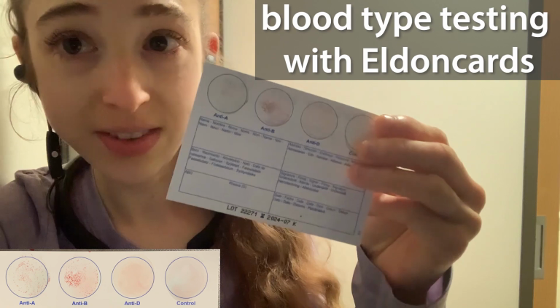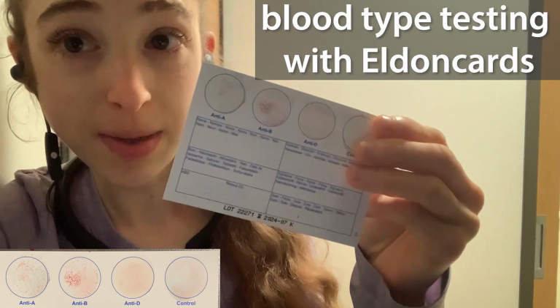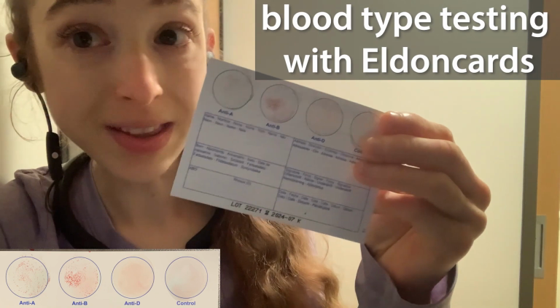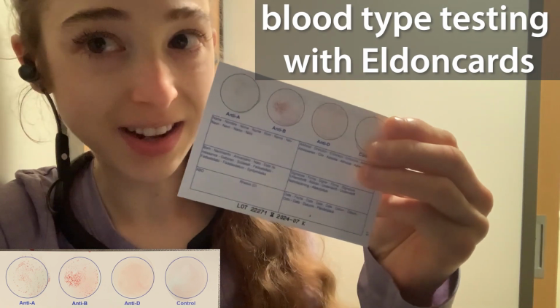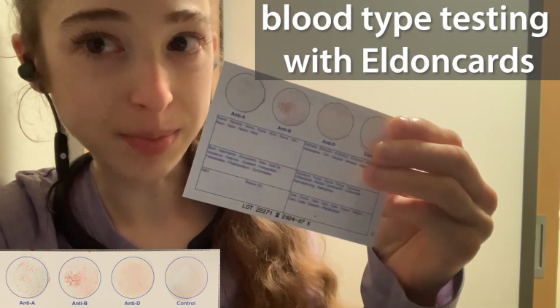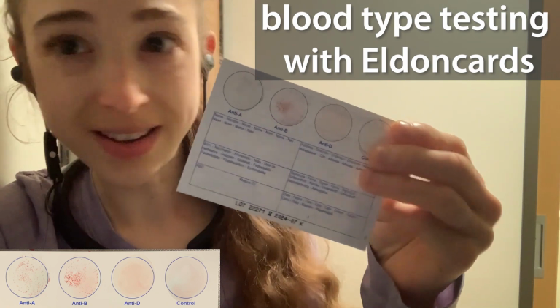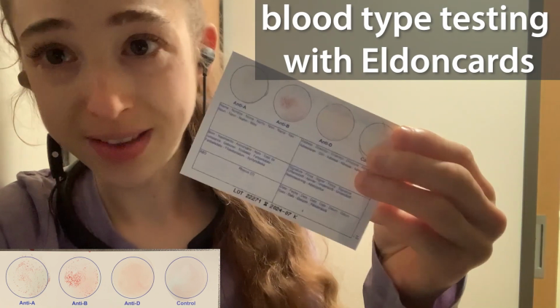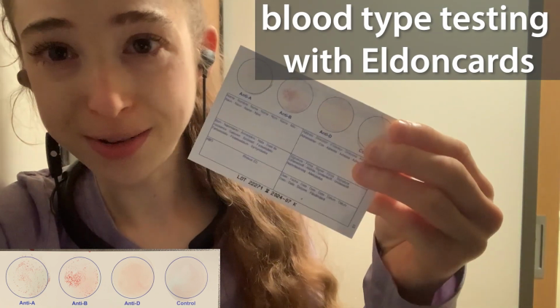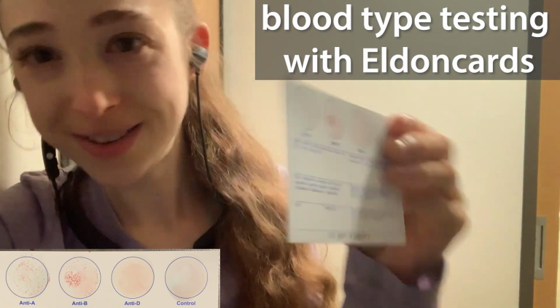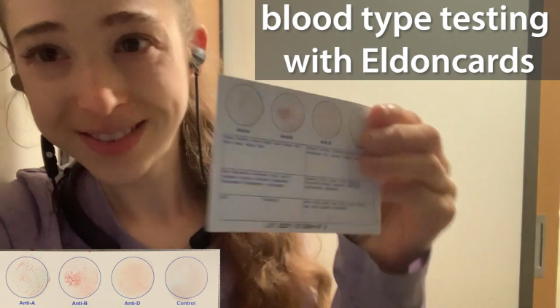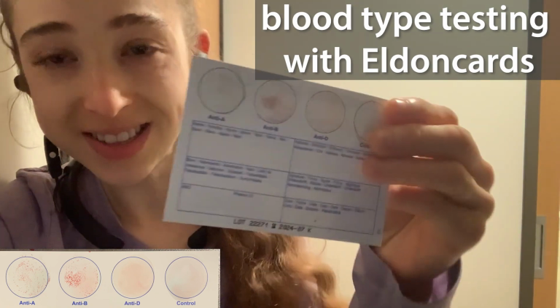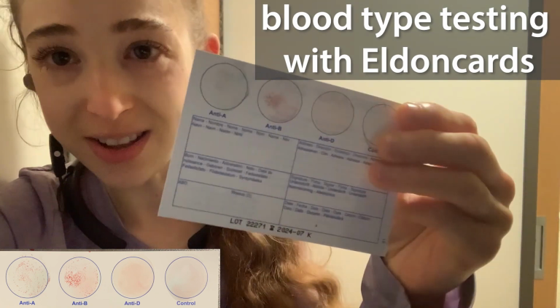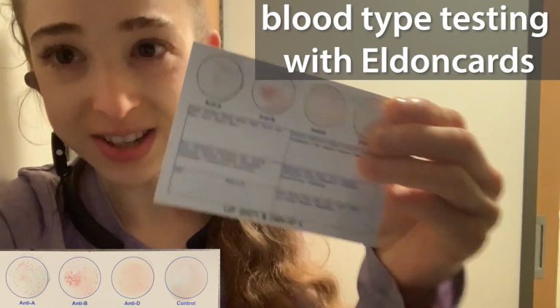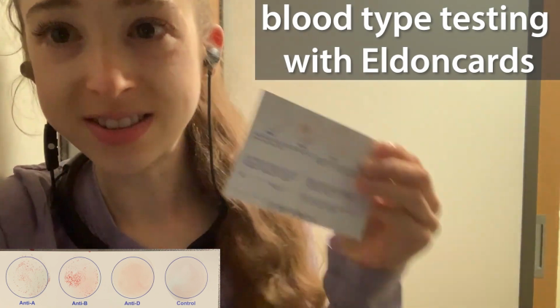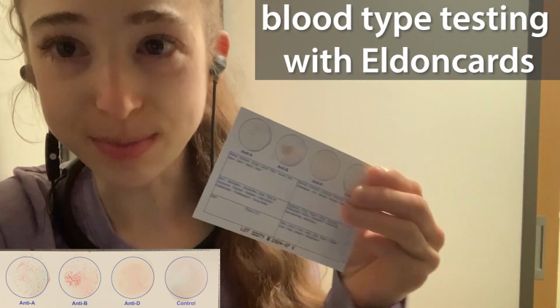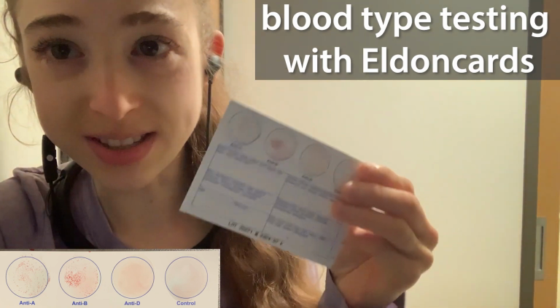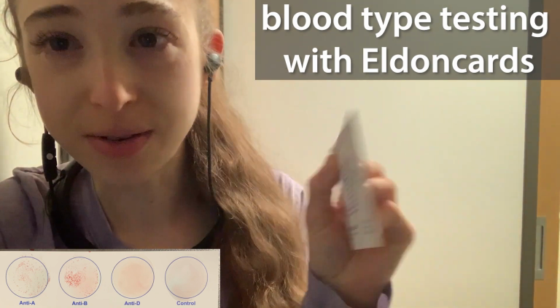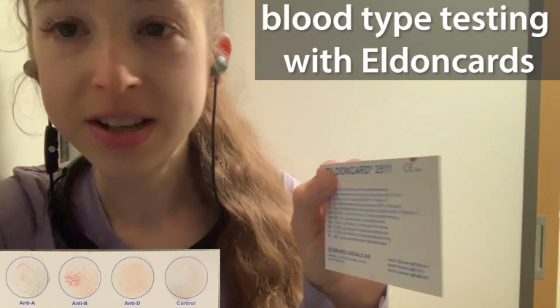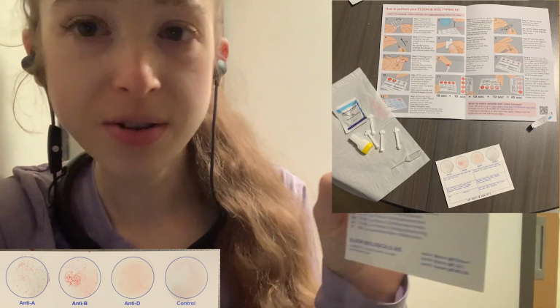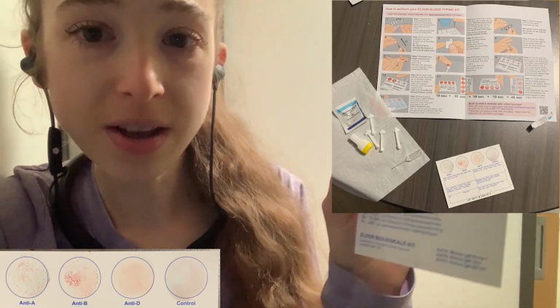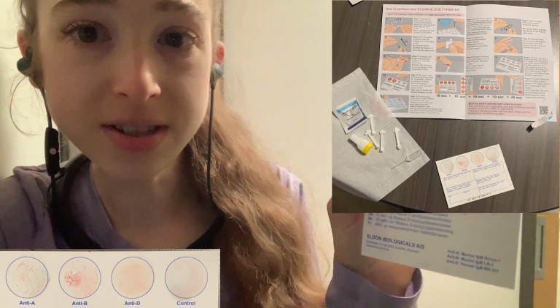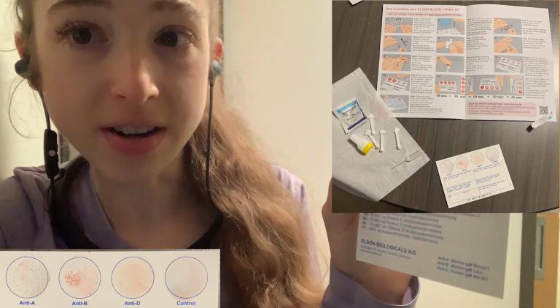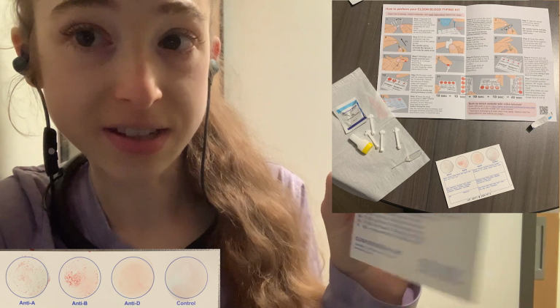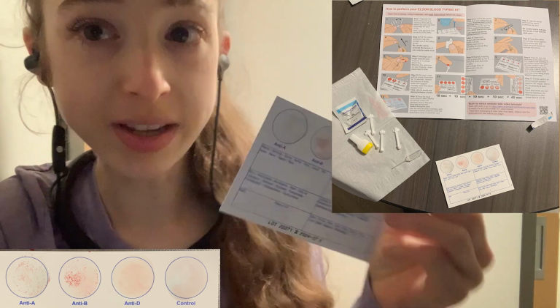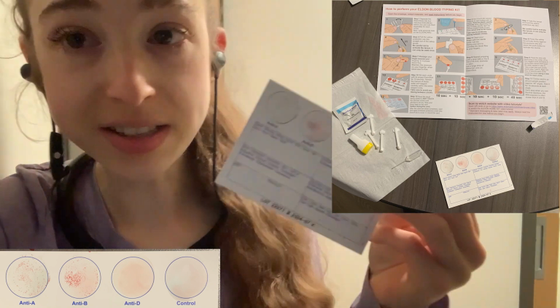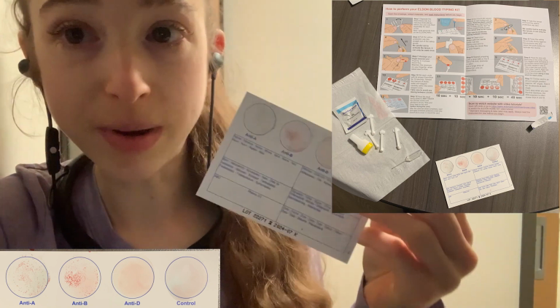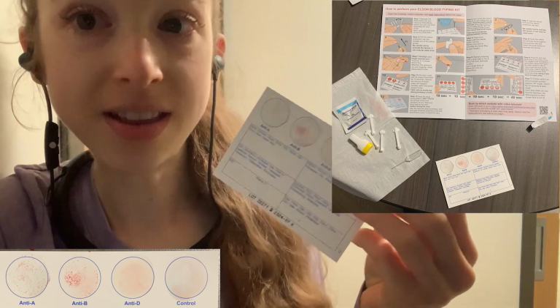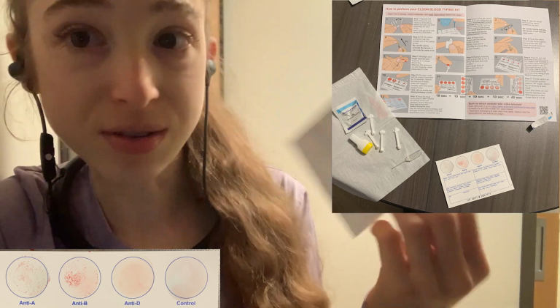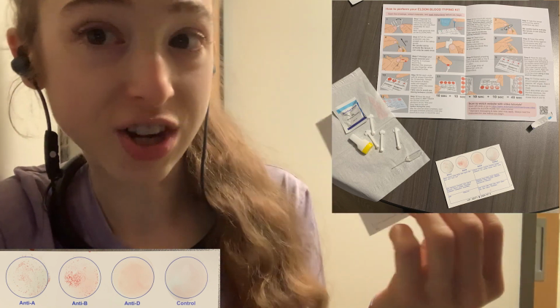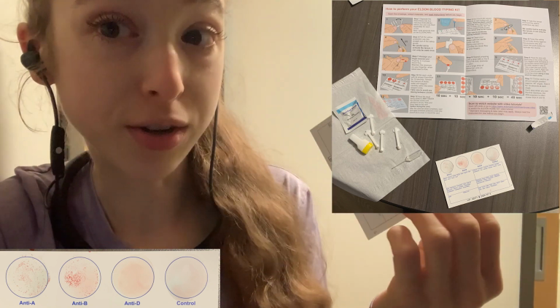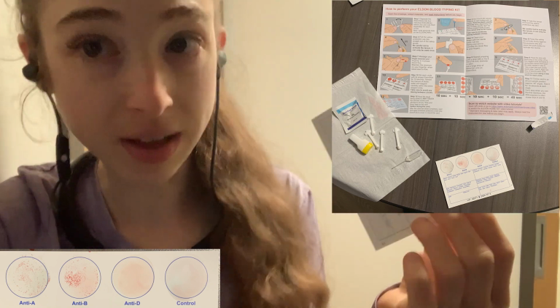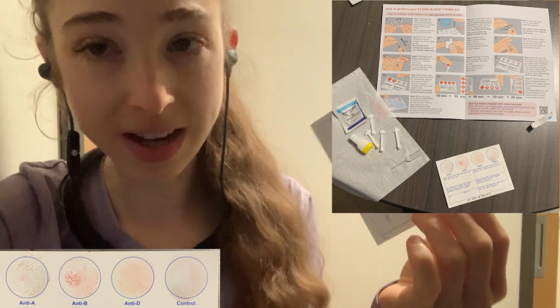I have type AB negative blood. How do I know? Because the Eldon card tells me so. The Eldon card is a quick and easy way to check your blood type.